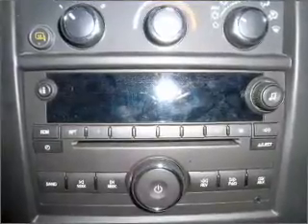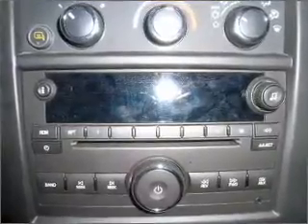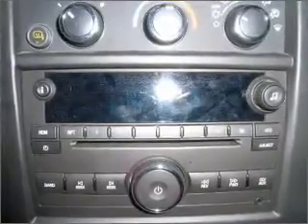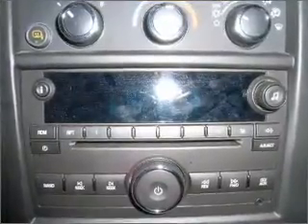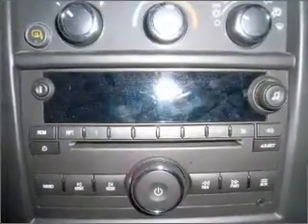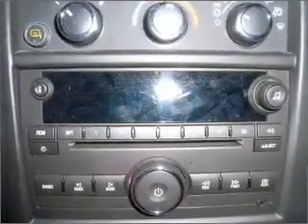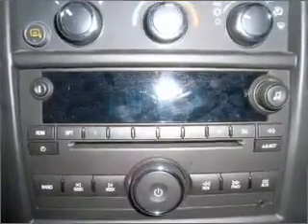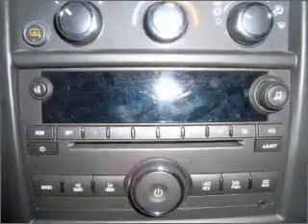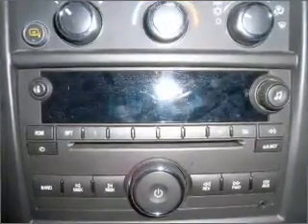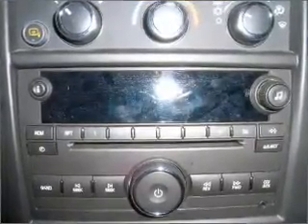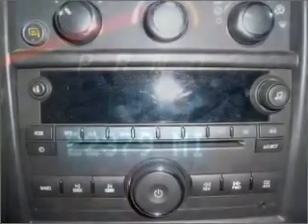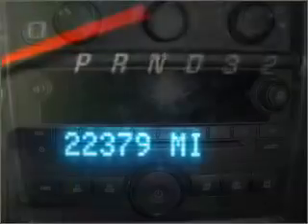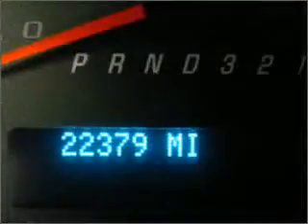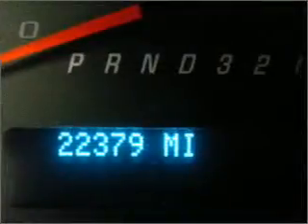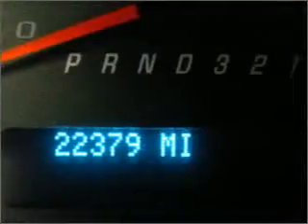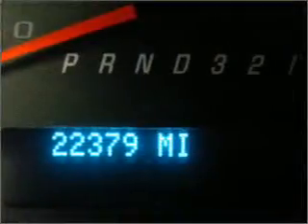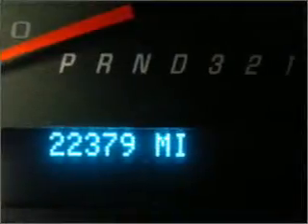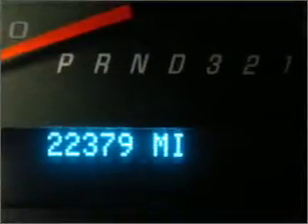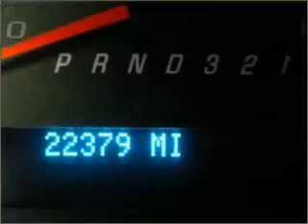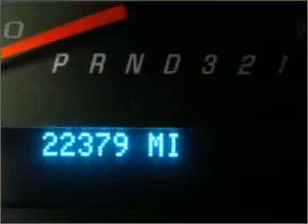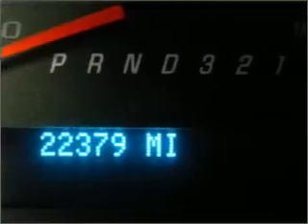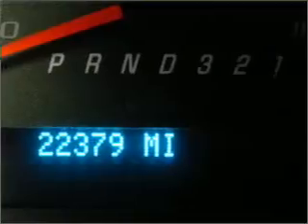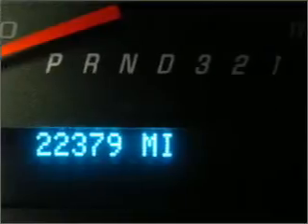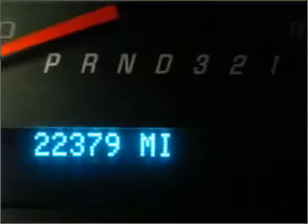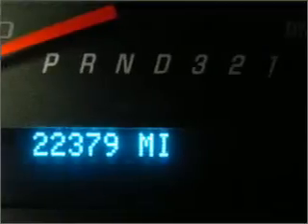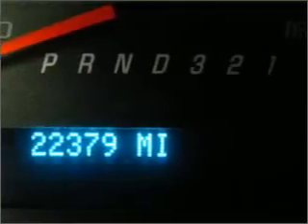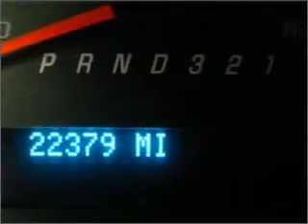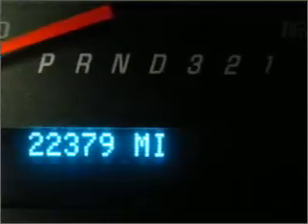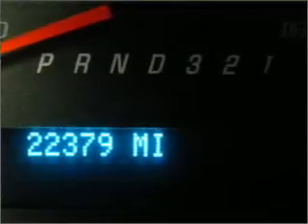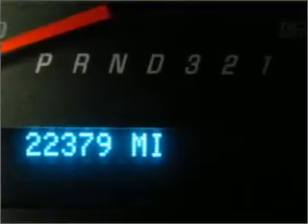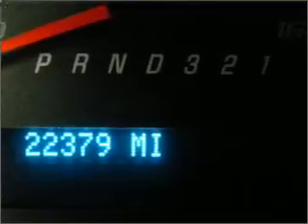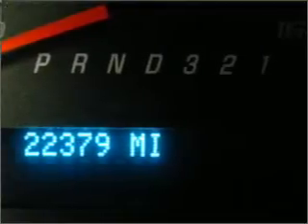We would love to talk to you more about this Express 3500. Please contact us for more information.